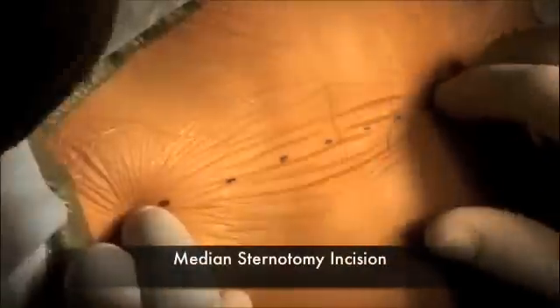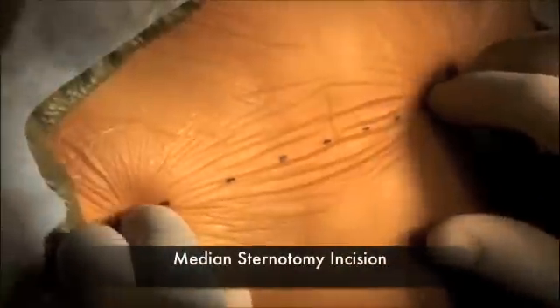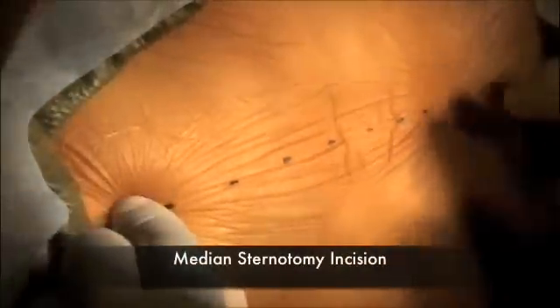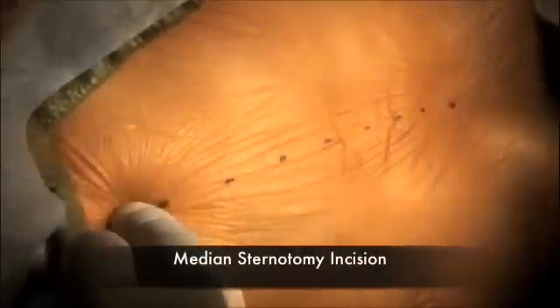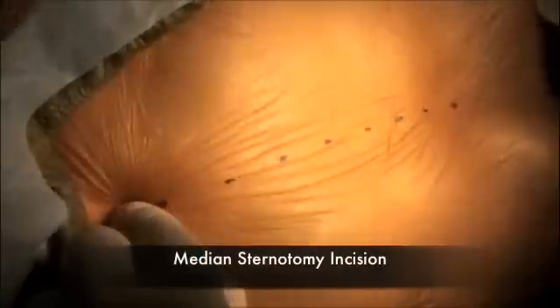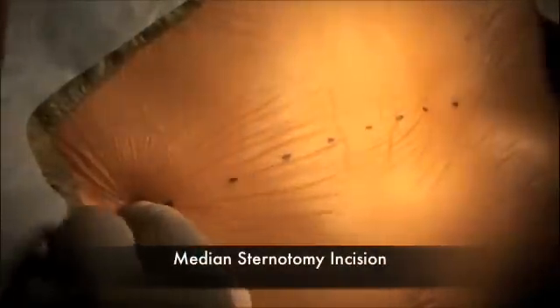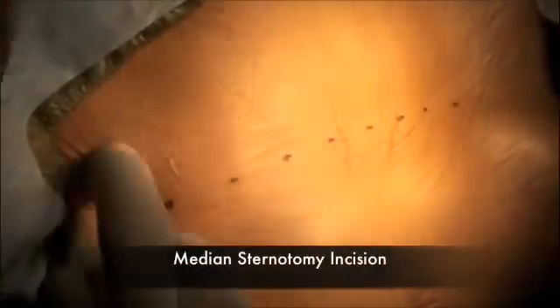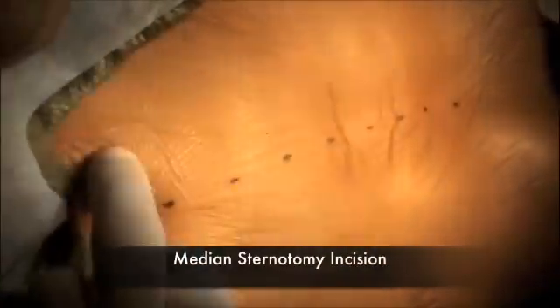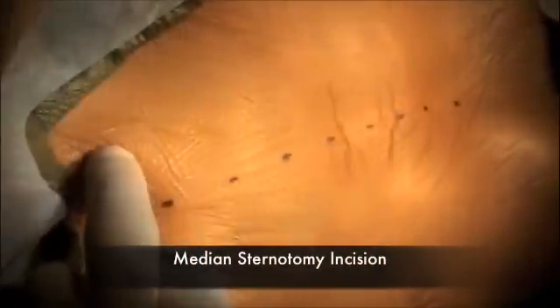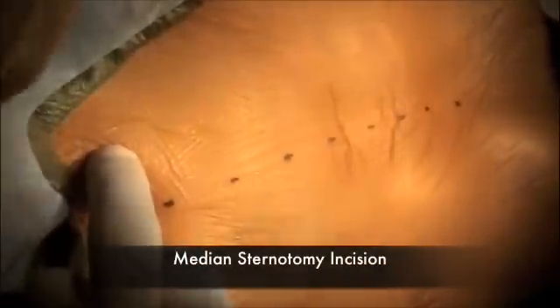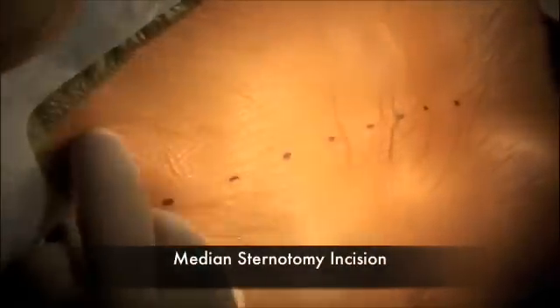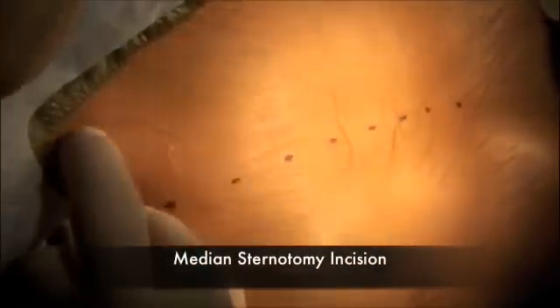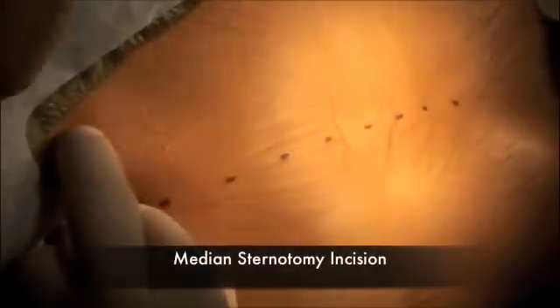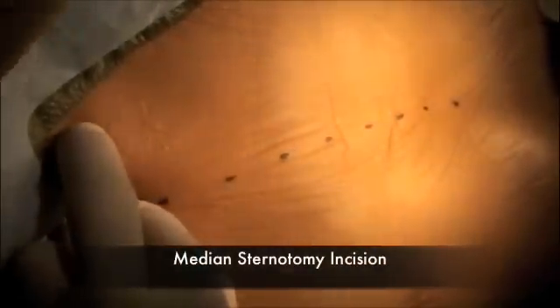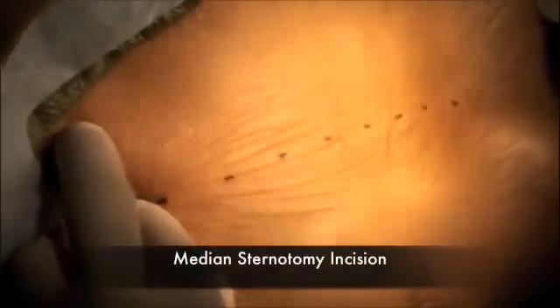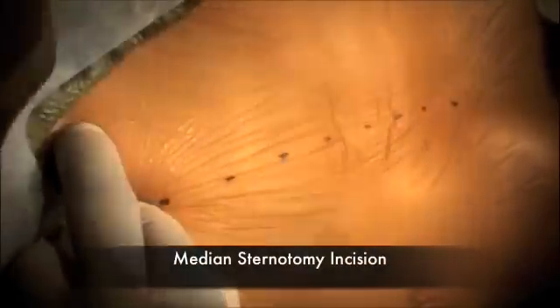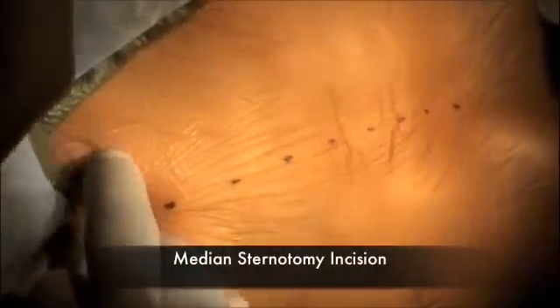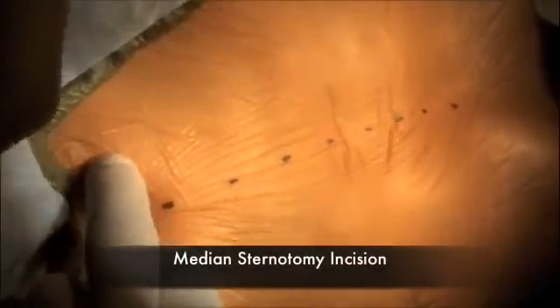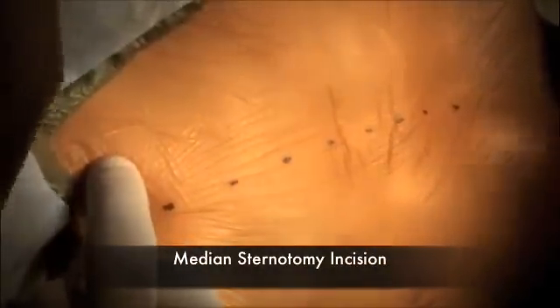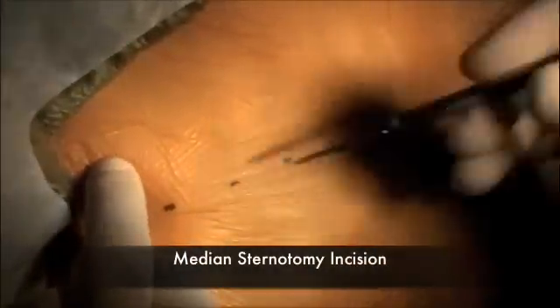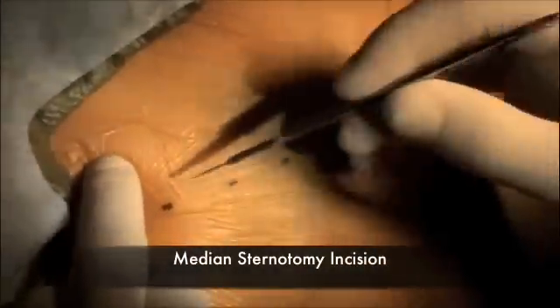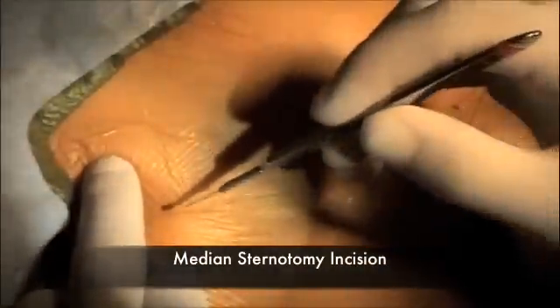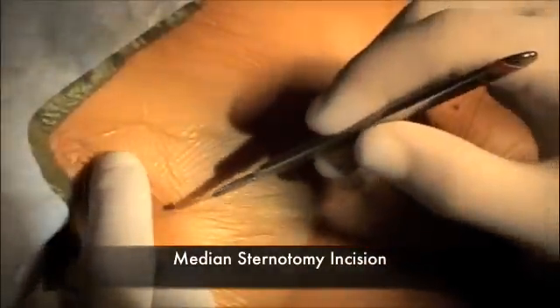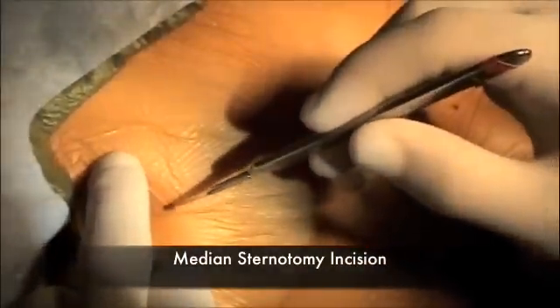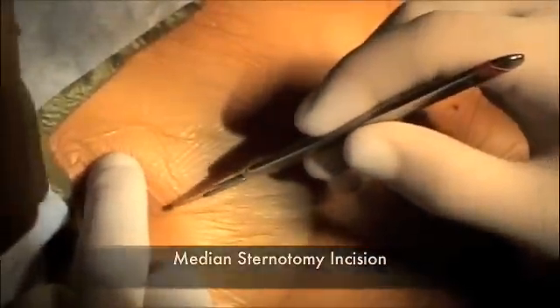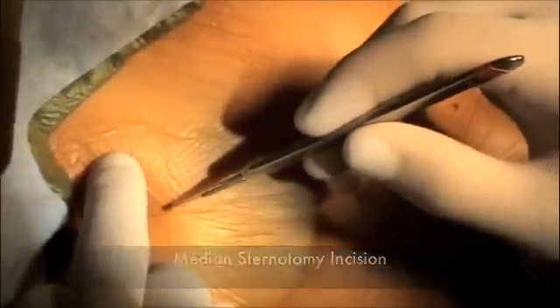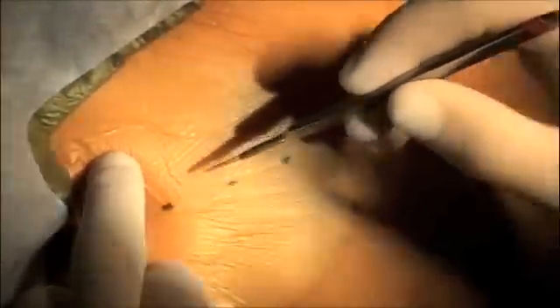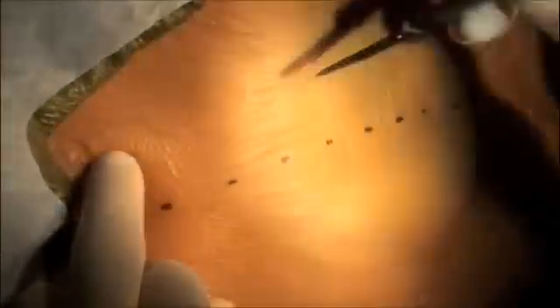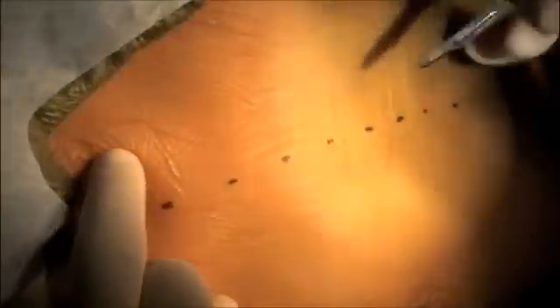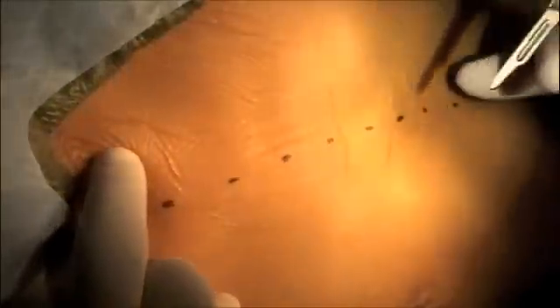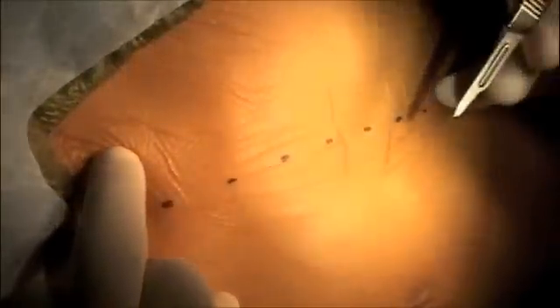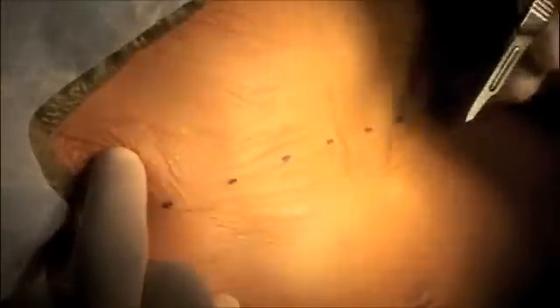This is a median sternotomy incision. We need access to the entire heart, so there's no place here for a minimally invasive approach.